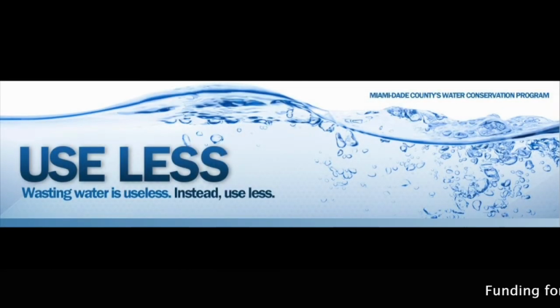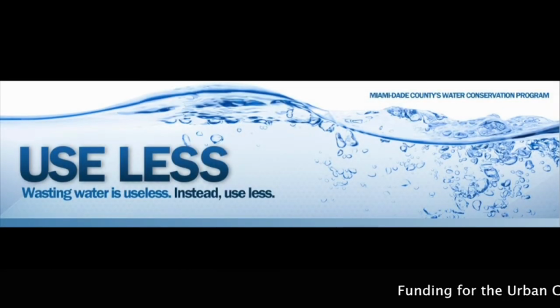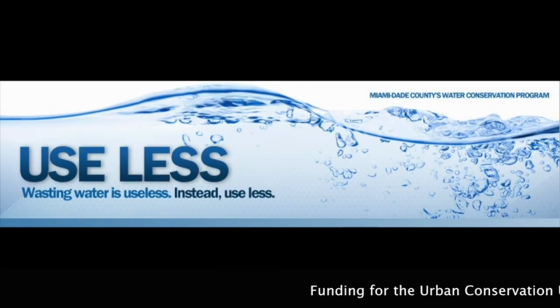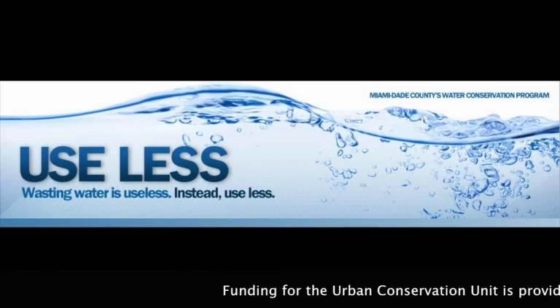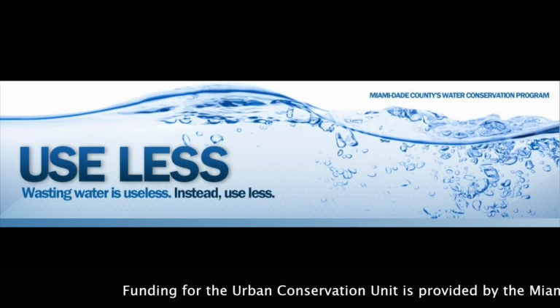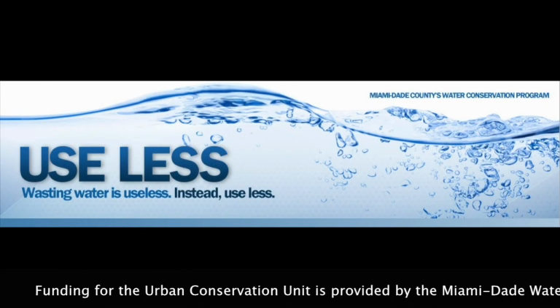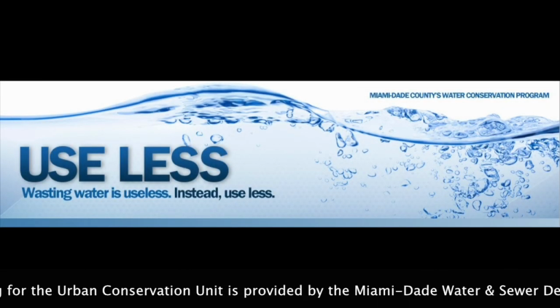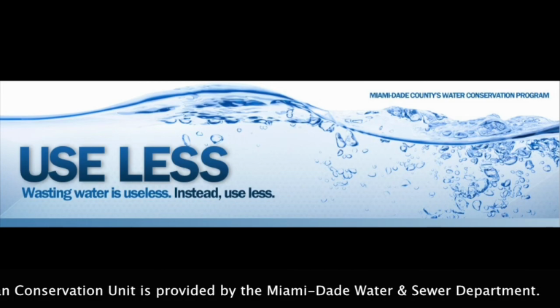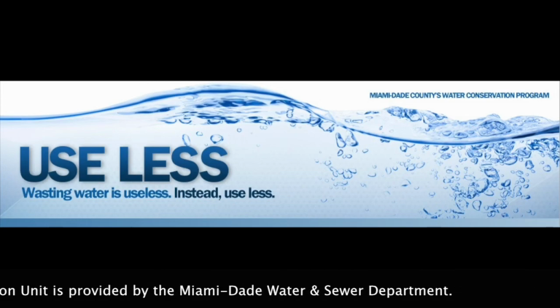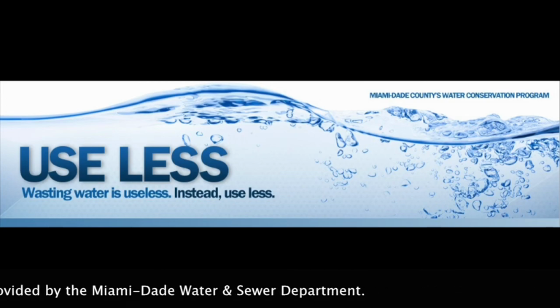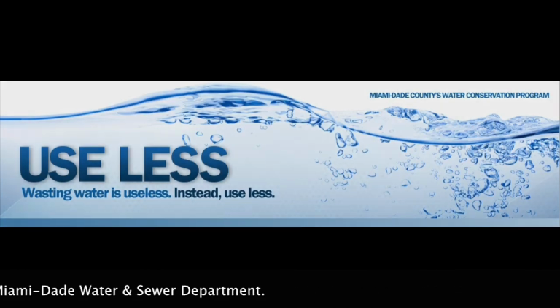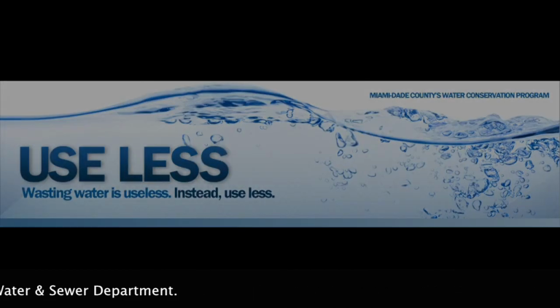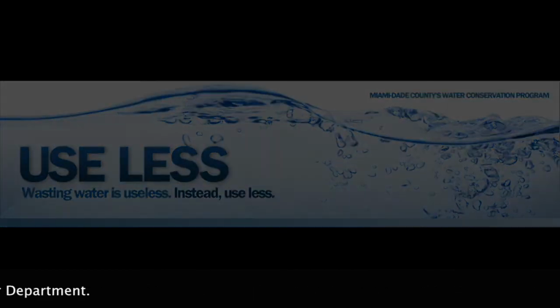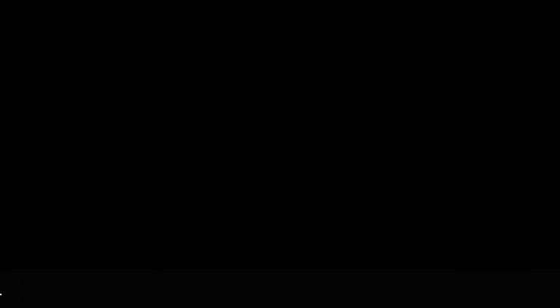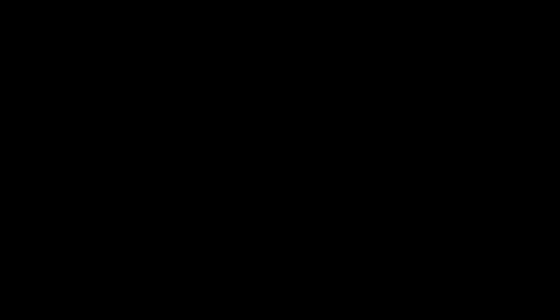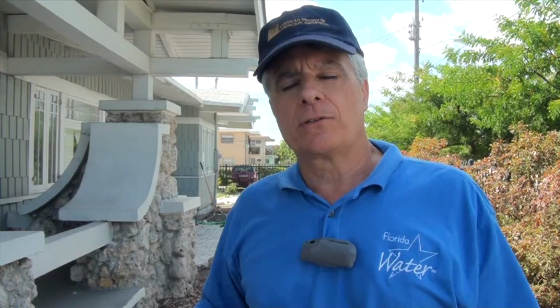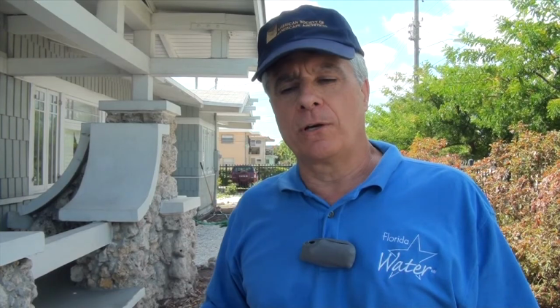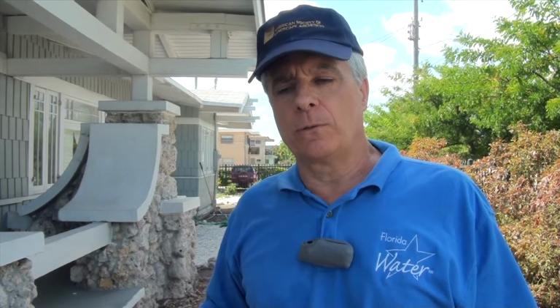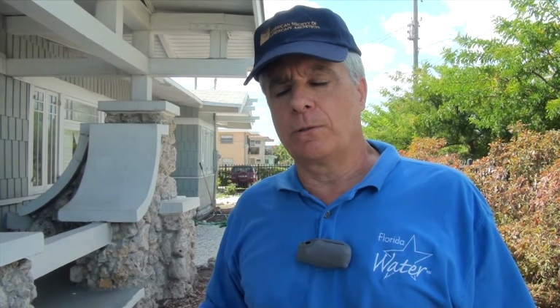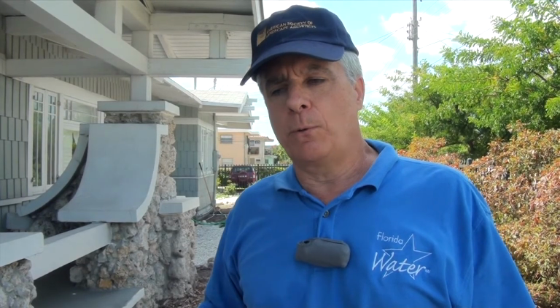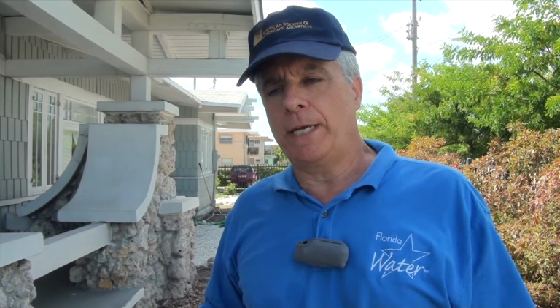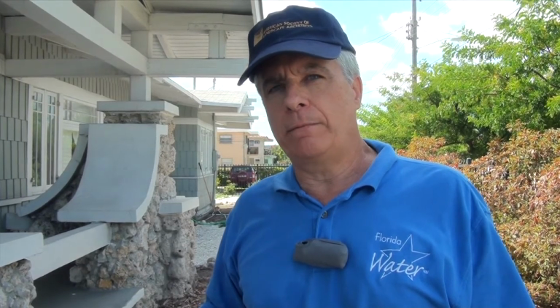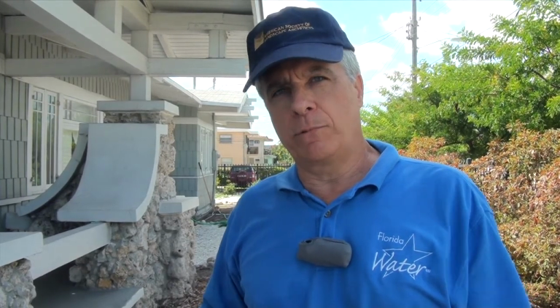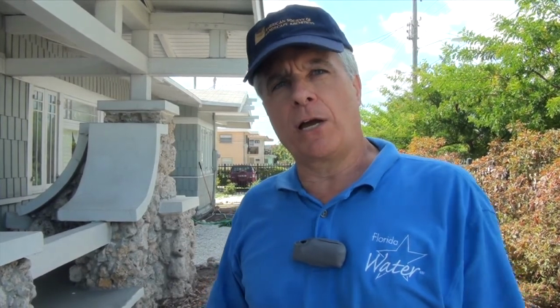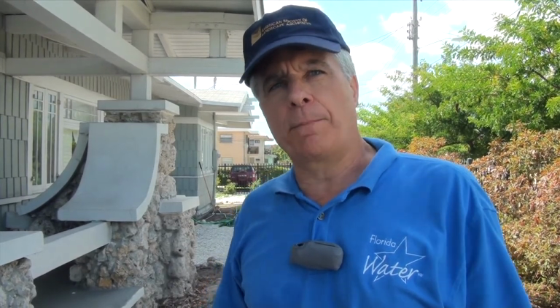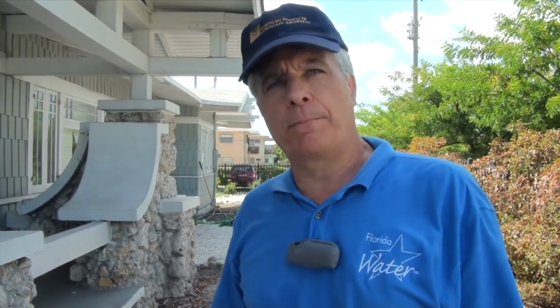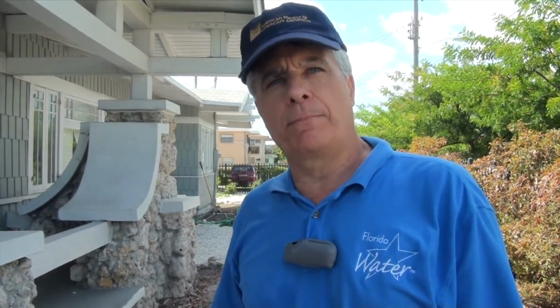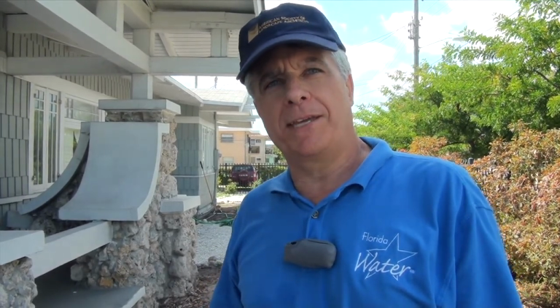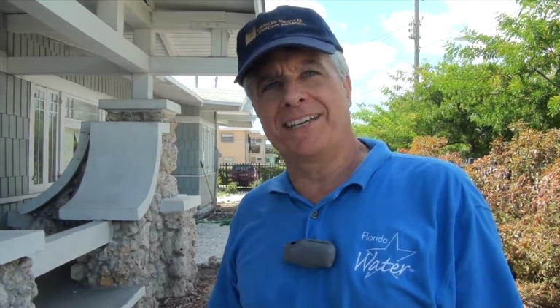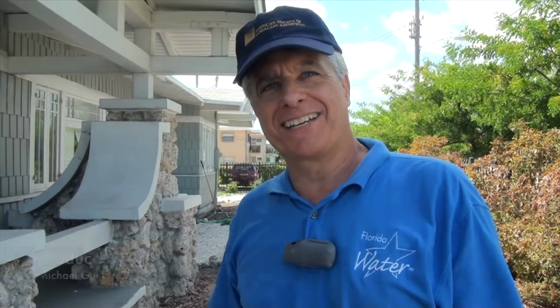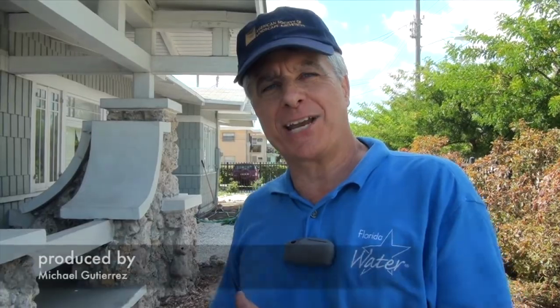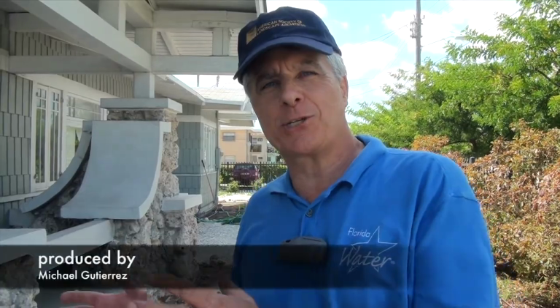Funding for the urban conservation is provided by Miami-Dade Water and Sewer Department. So we dug up the connection.